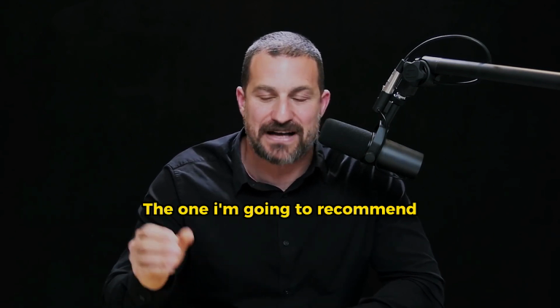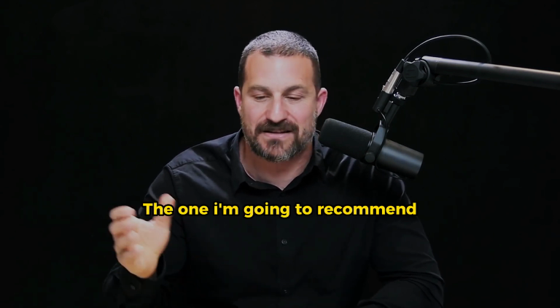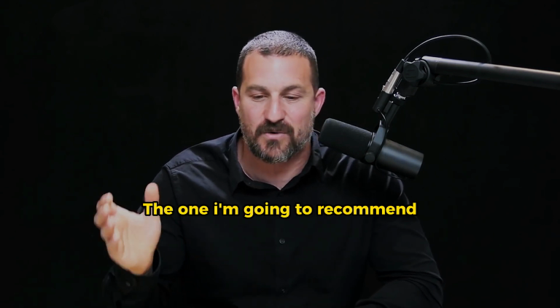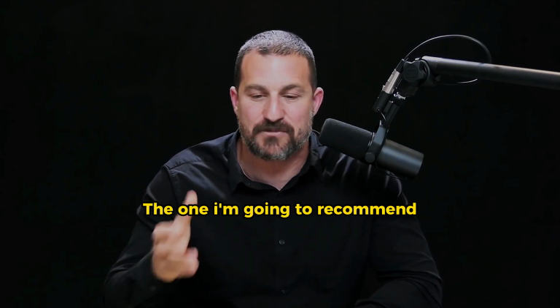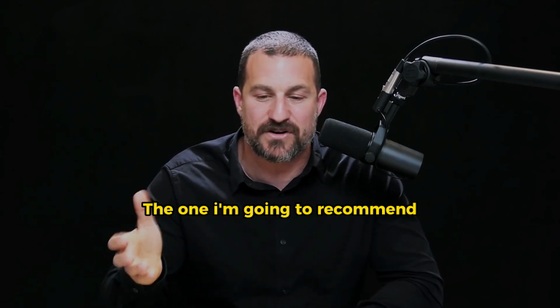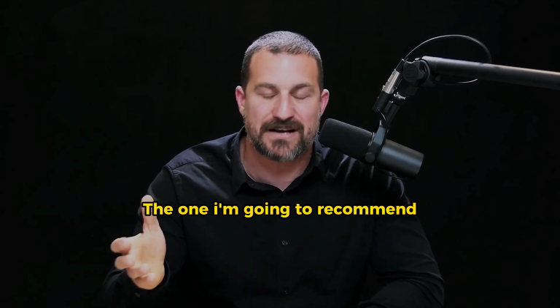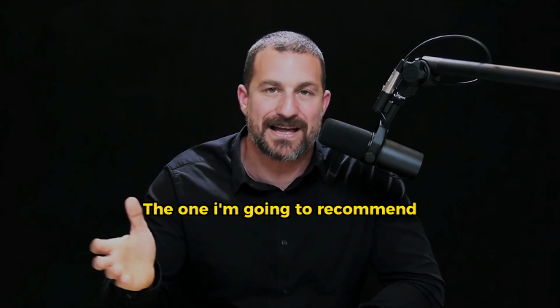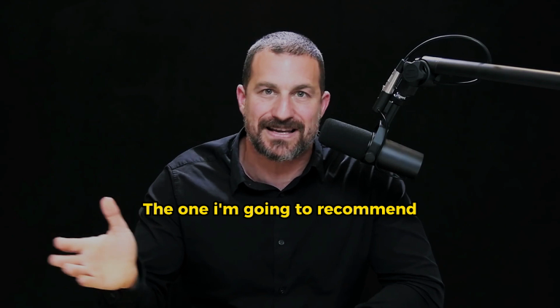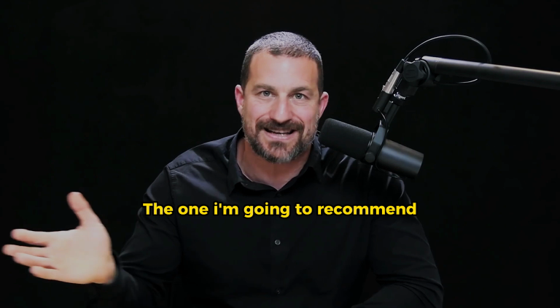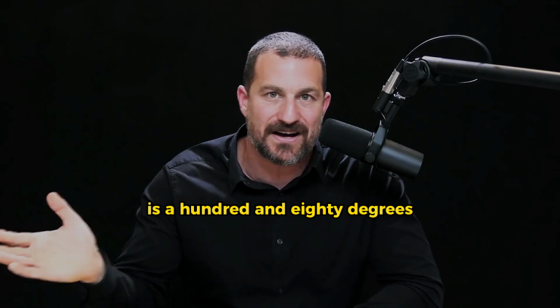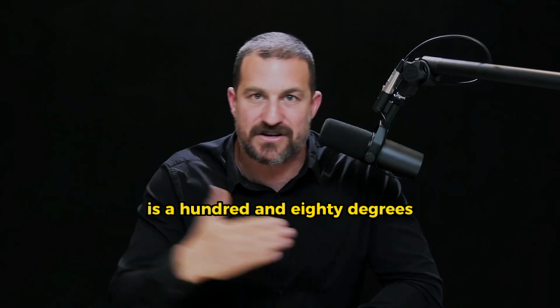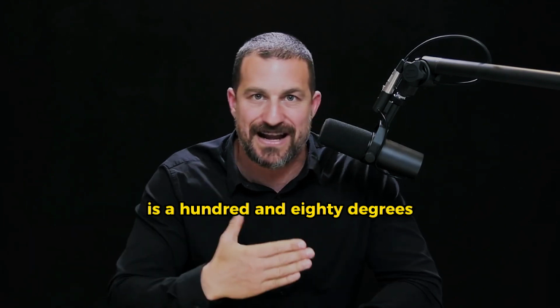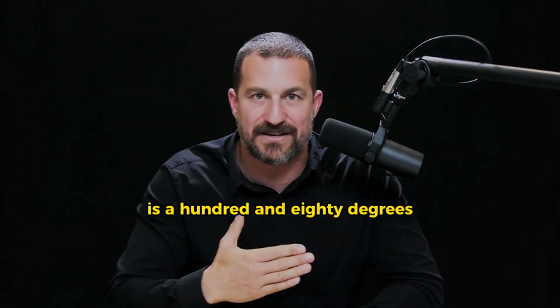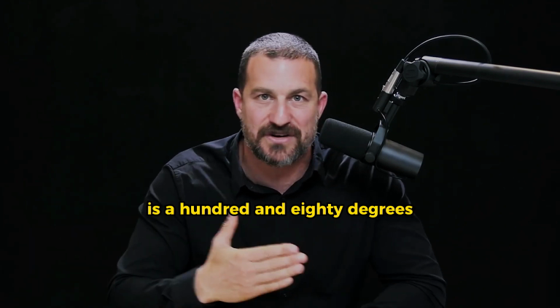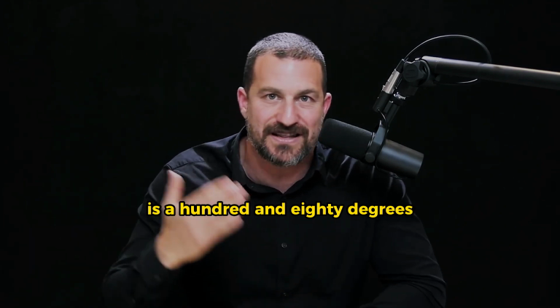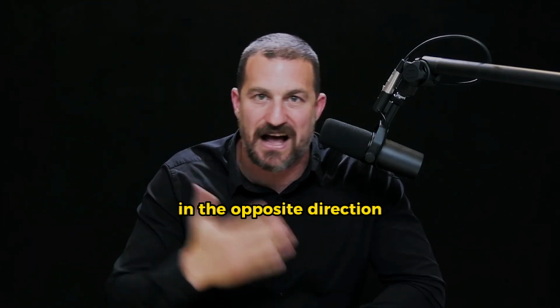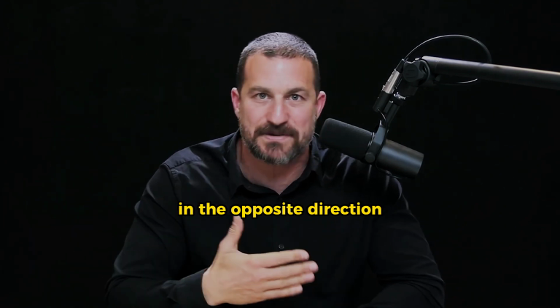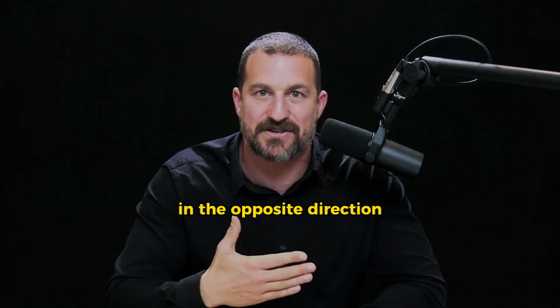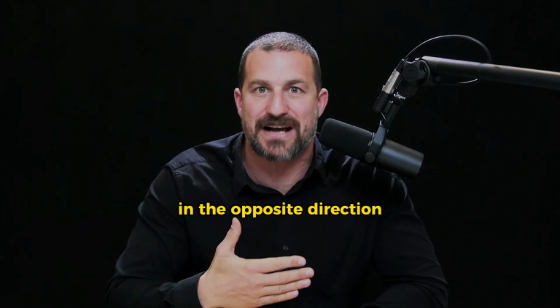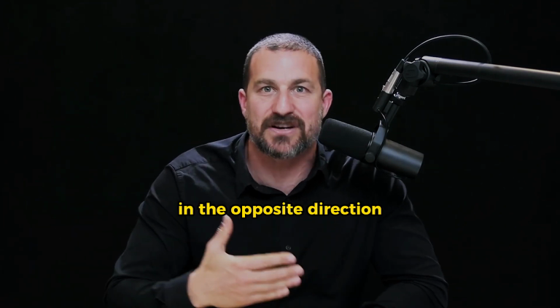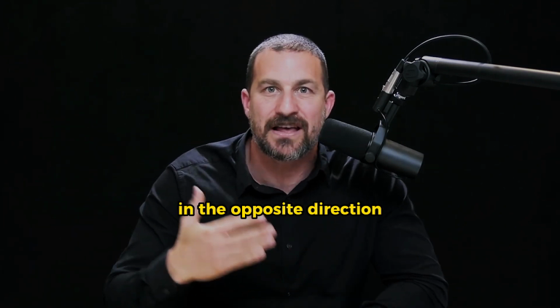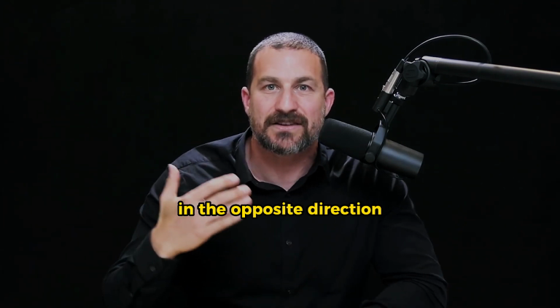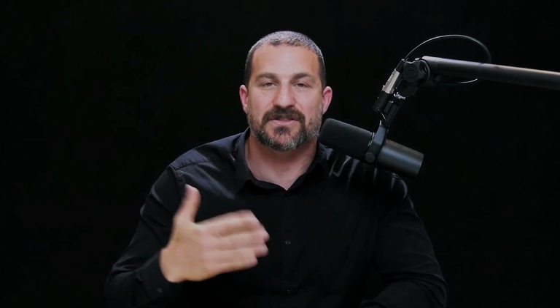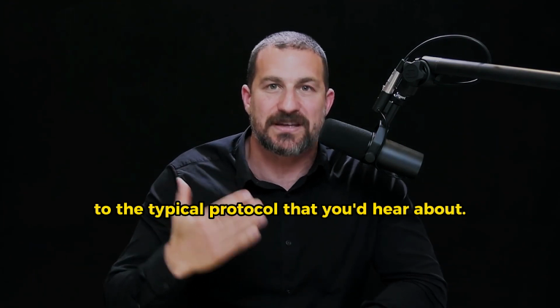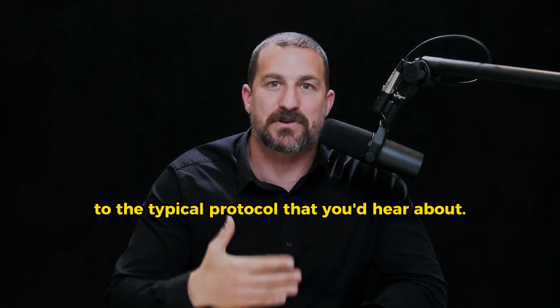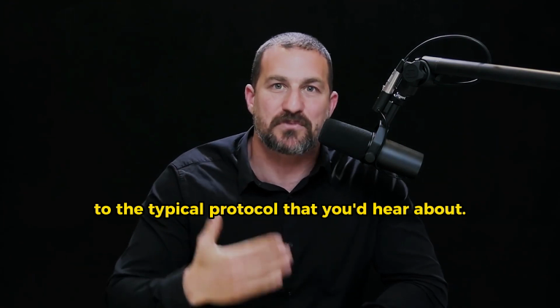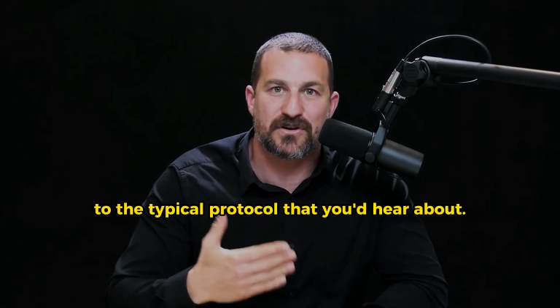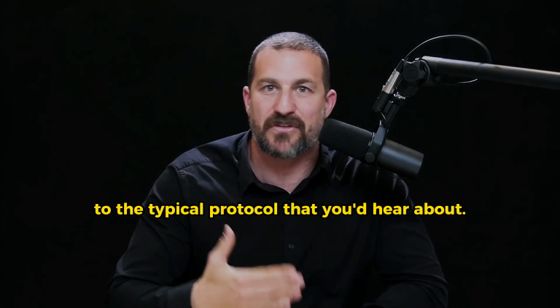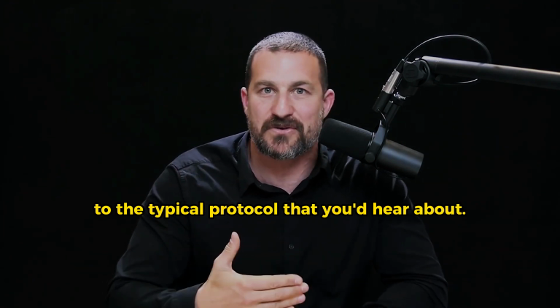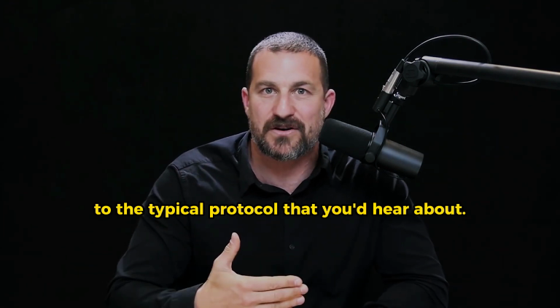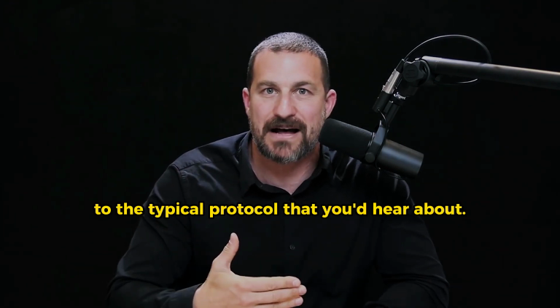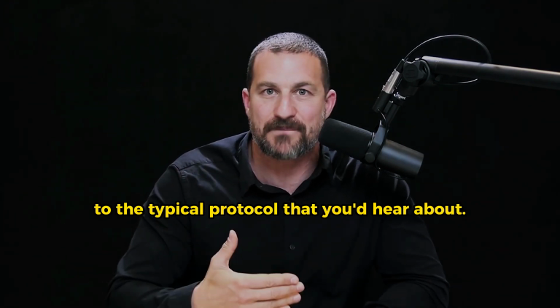In fact, the protocol I'm going to recommend is 180 degrees in the opposite direction to the typical protocol that you'd hear about.